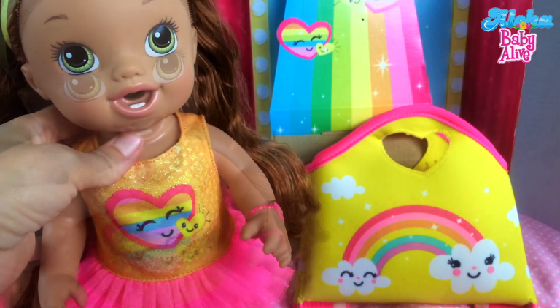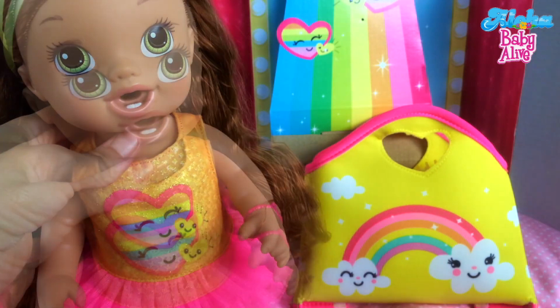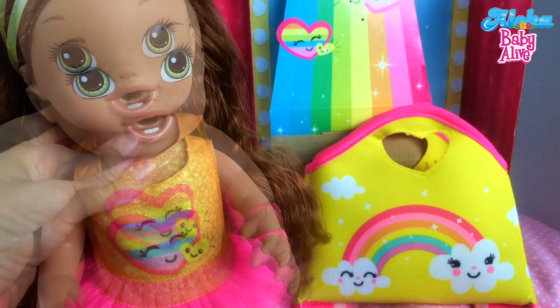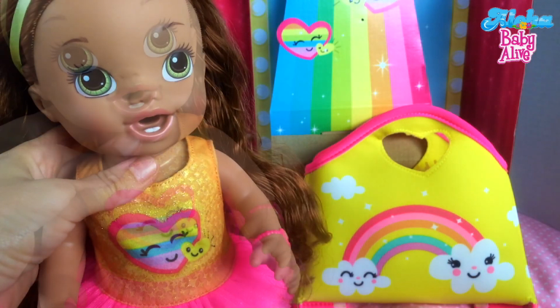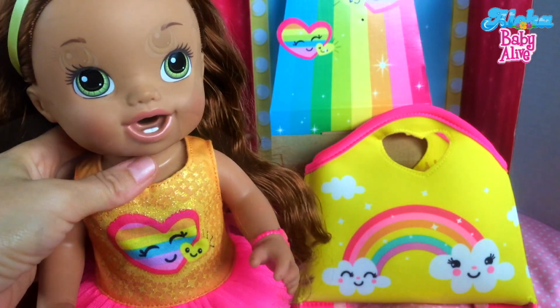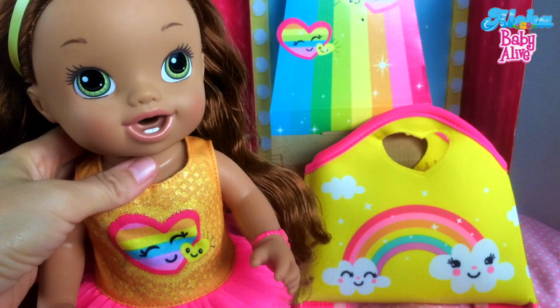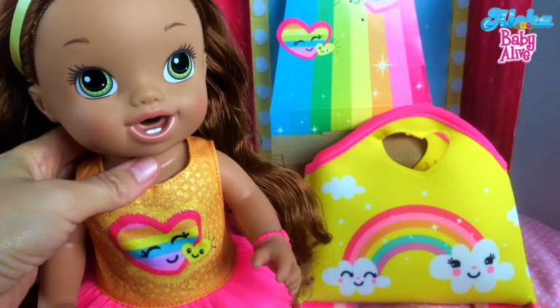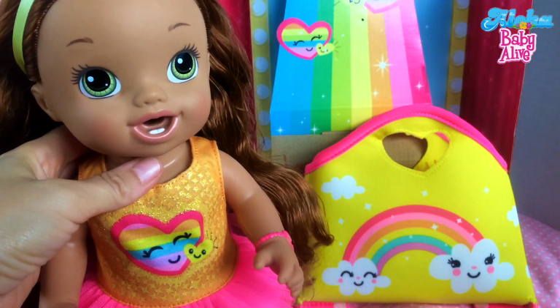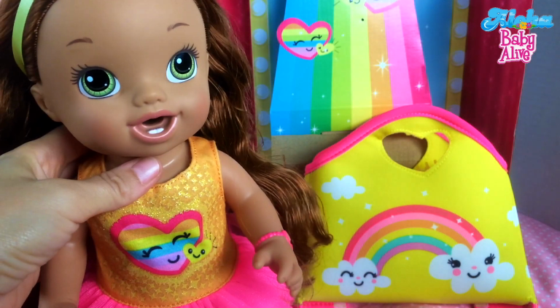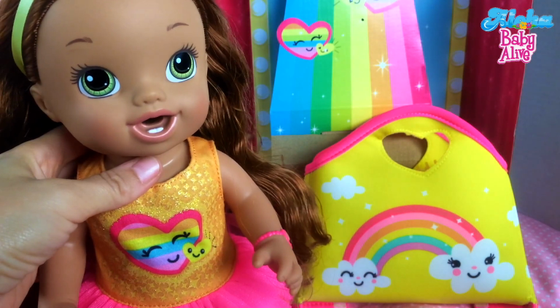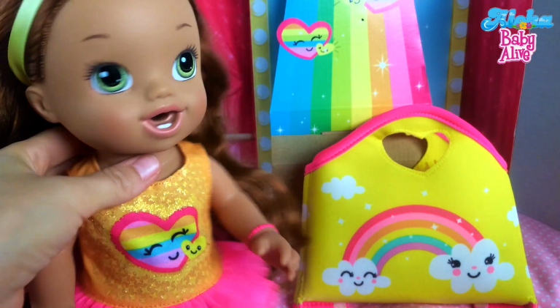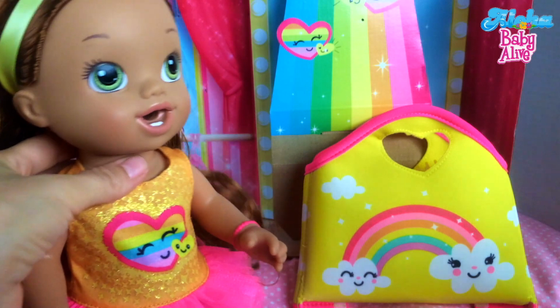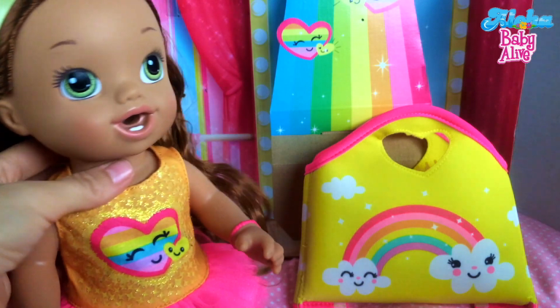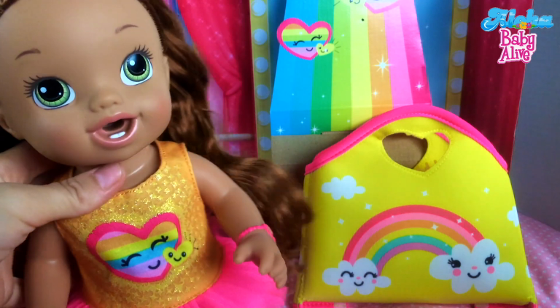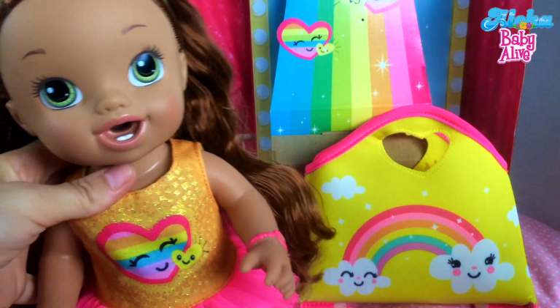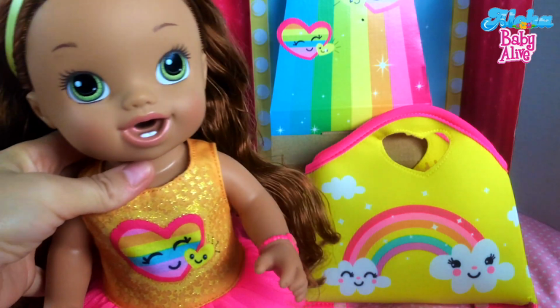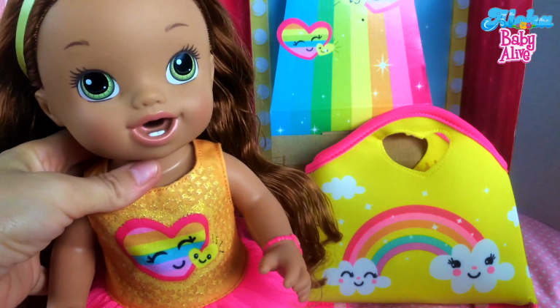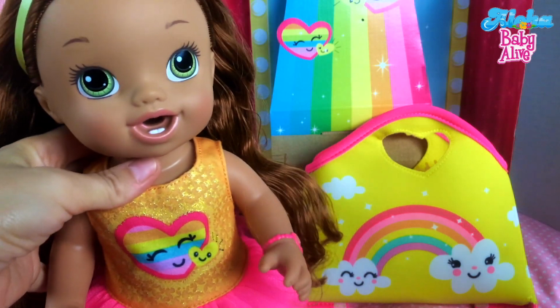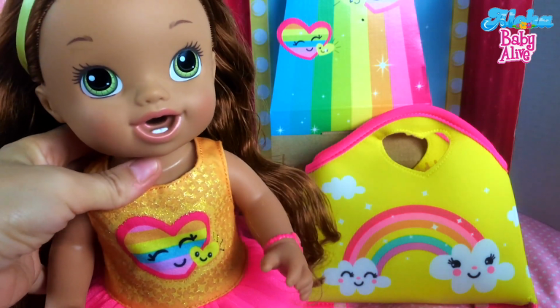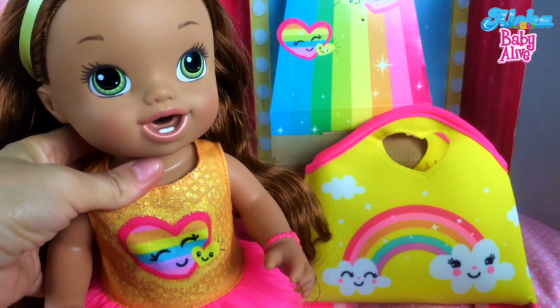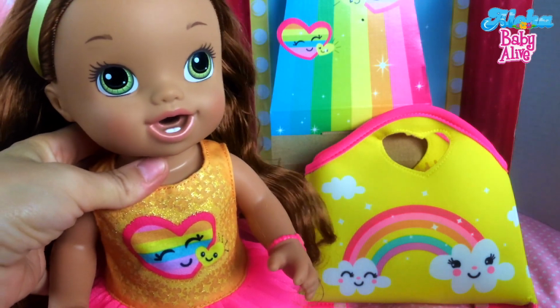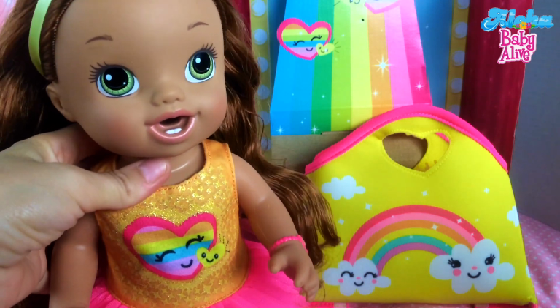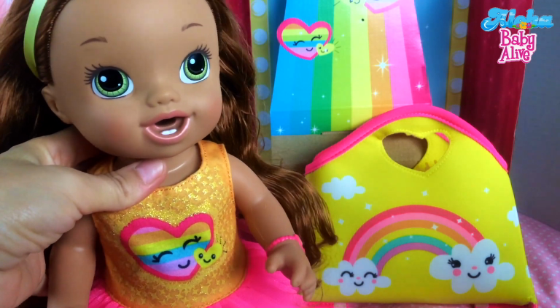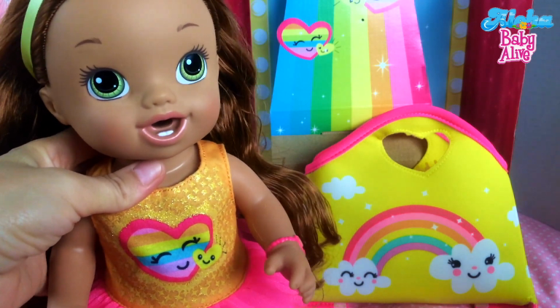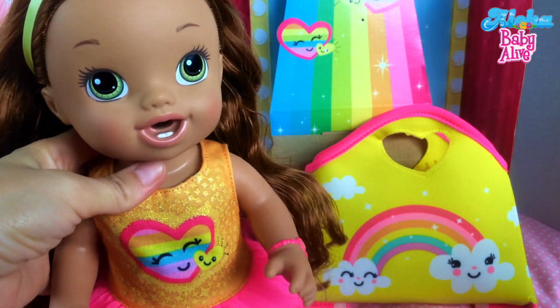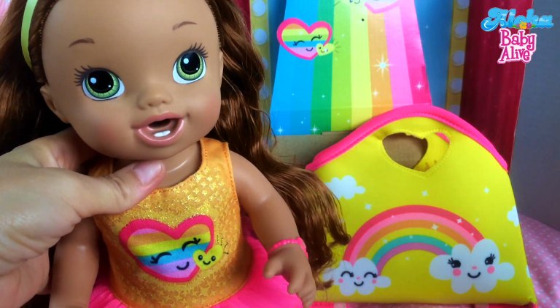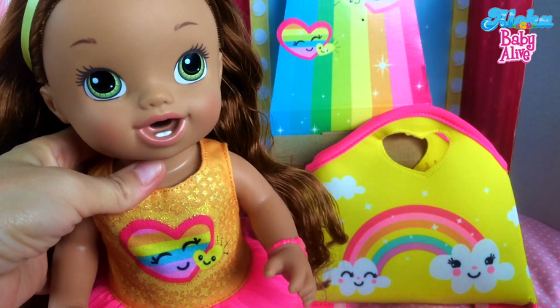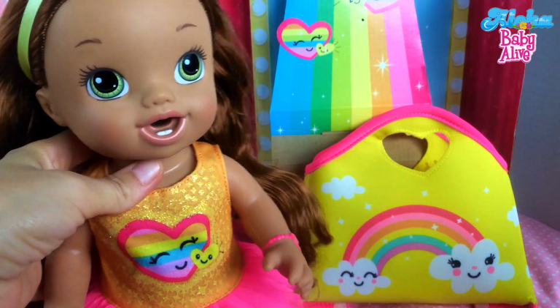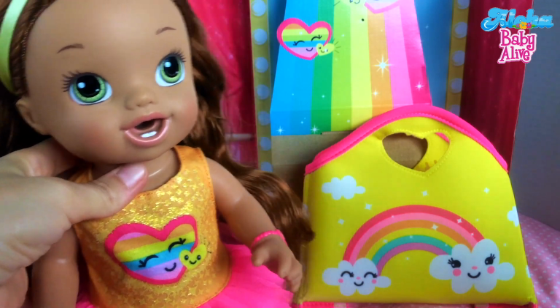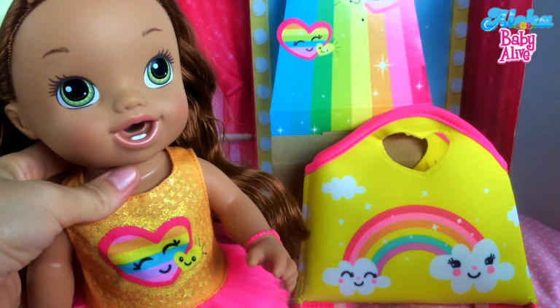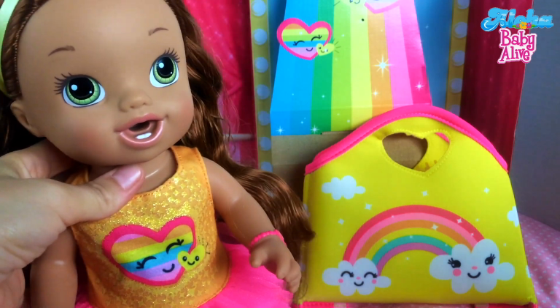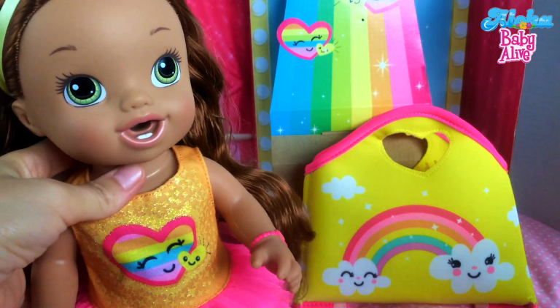And she's a drink and wet doll, so that's really fun. We're going to be feeding her all kinds of things.